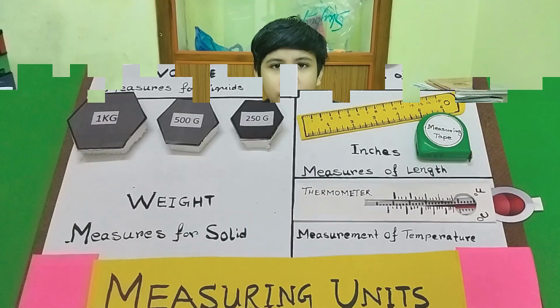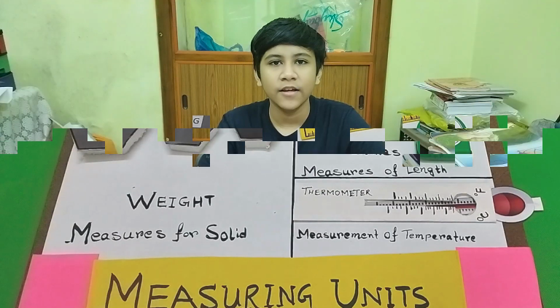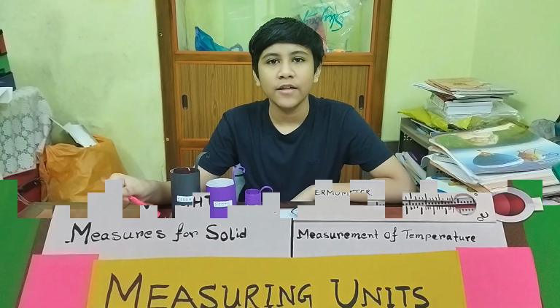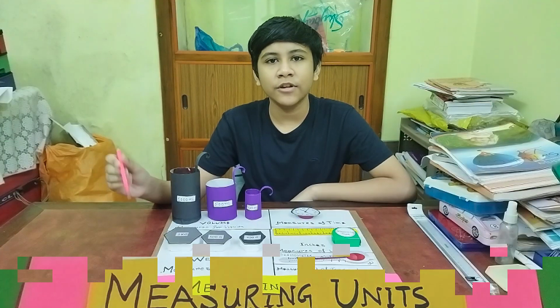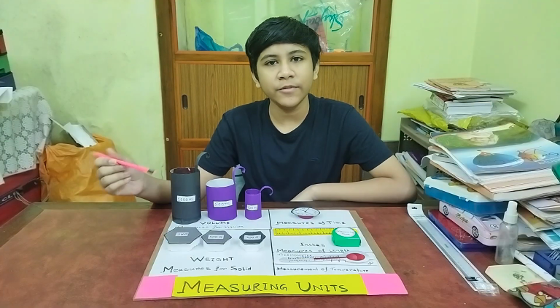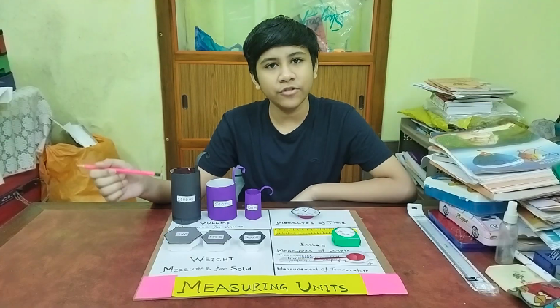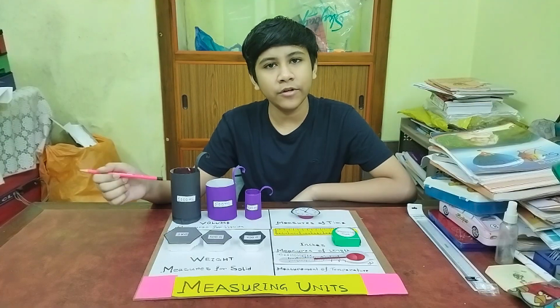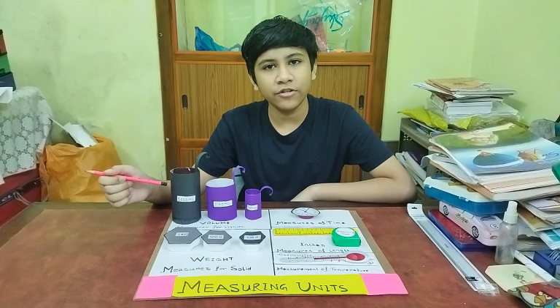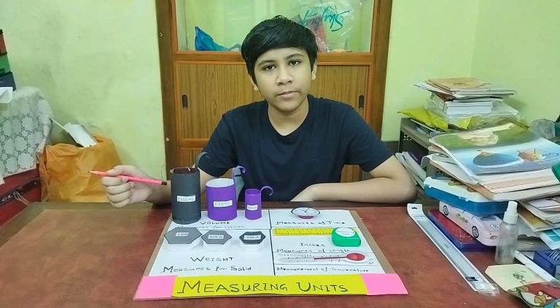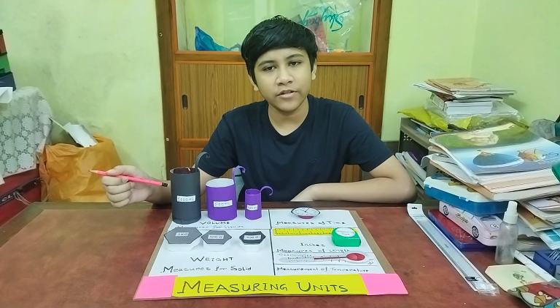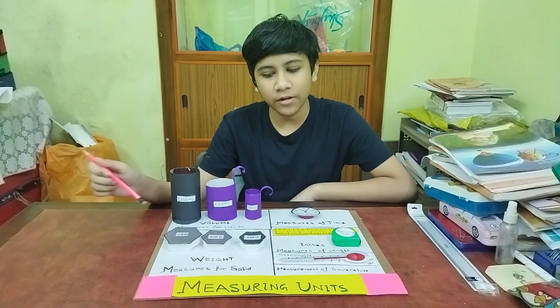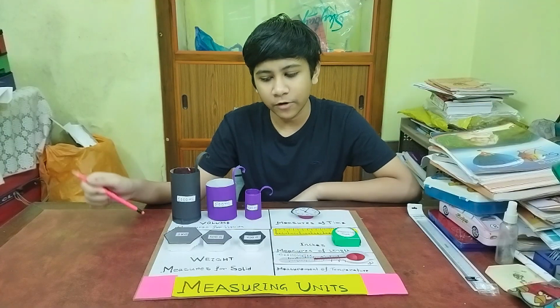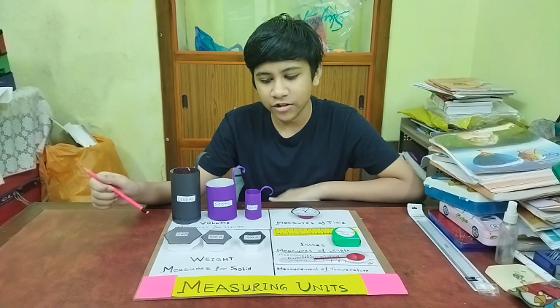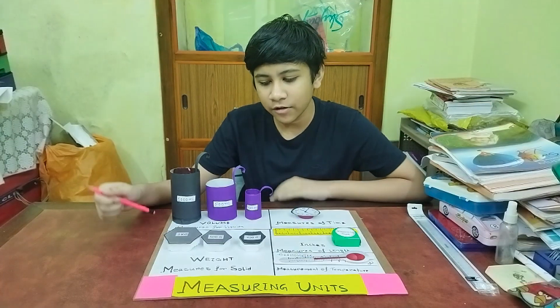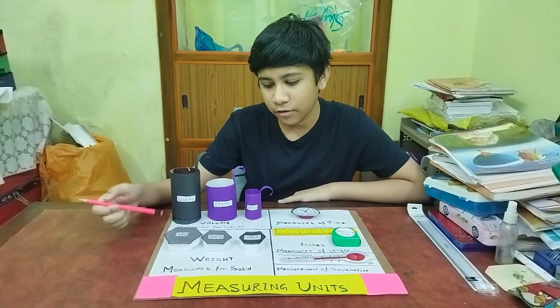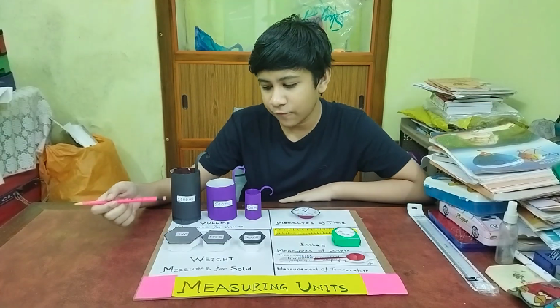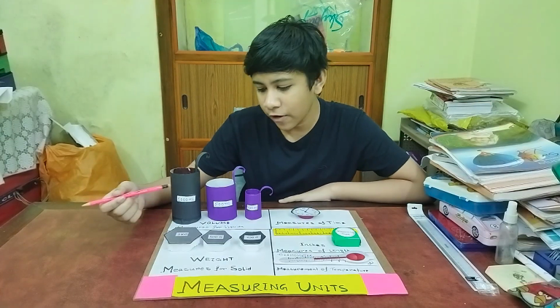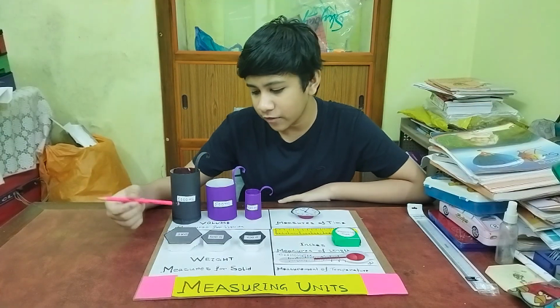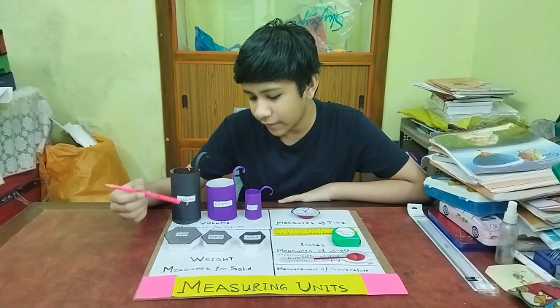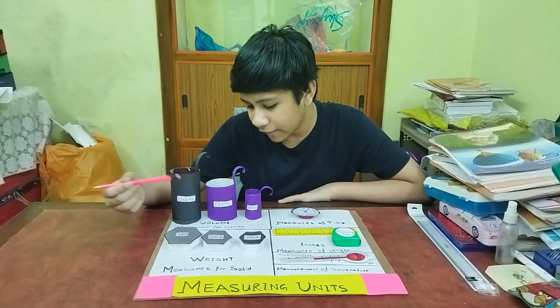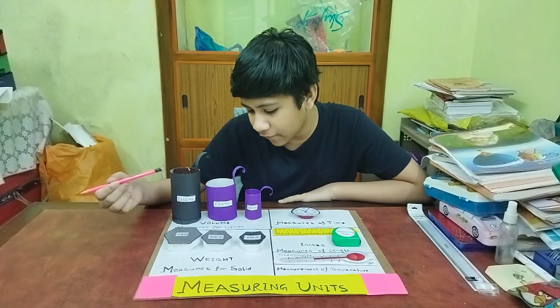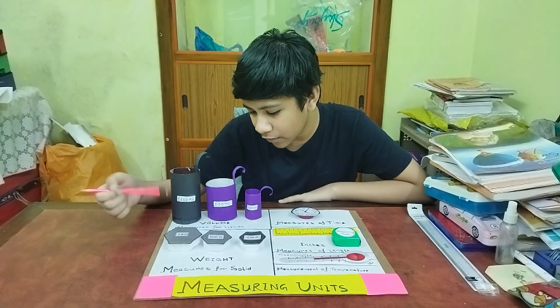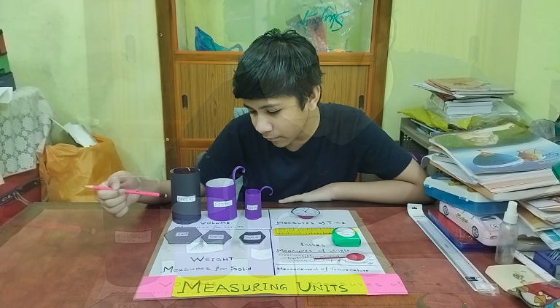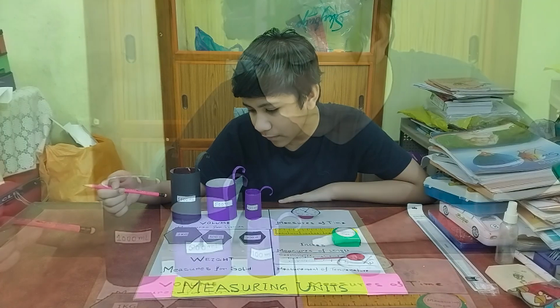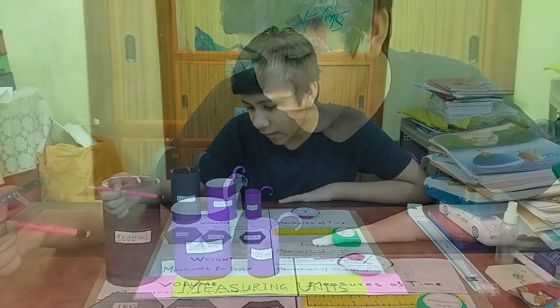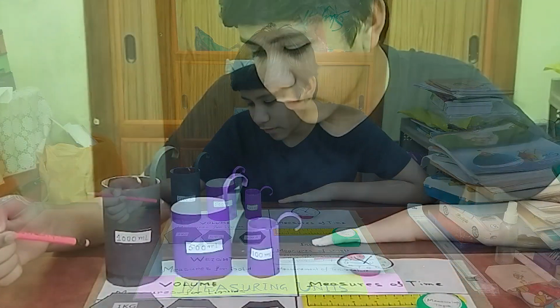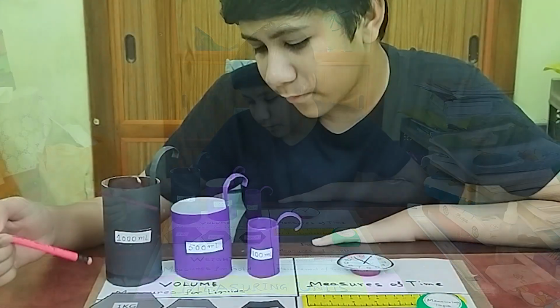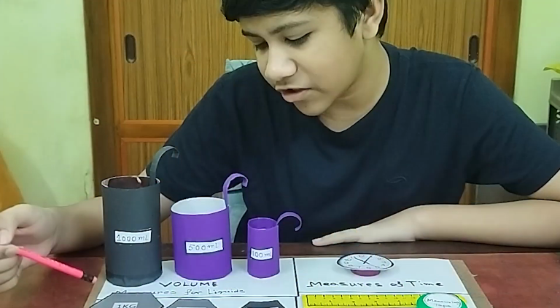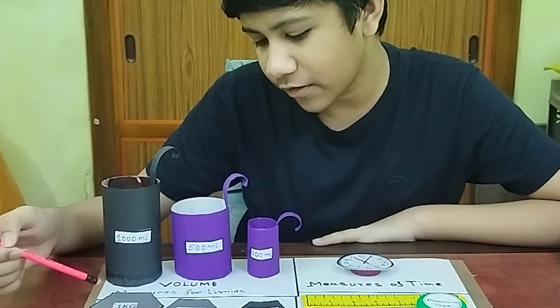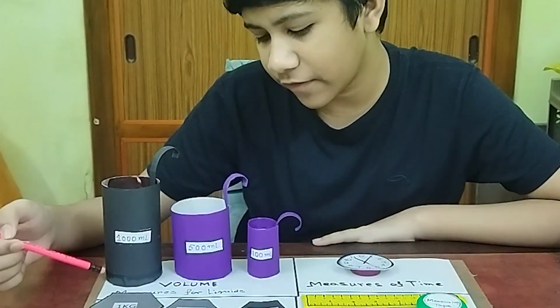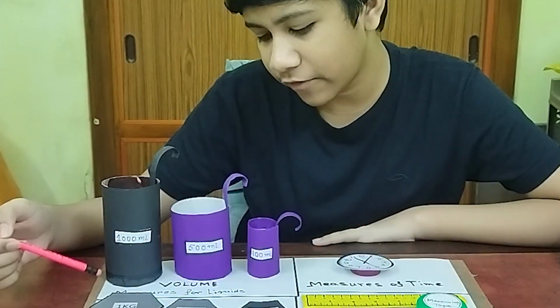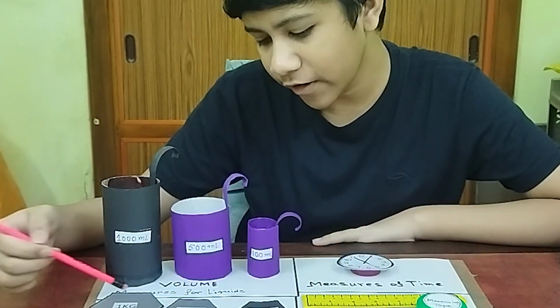So let me show you how to demonstrate the project. So first we have volume — the measure of liquid.